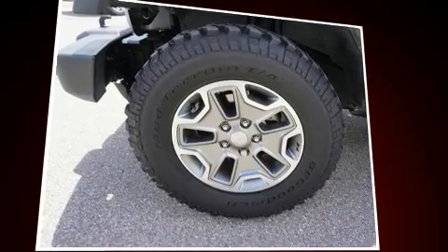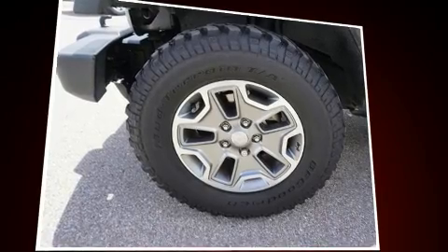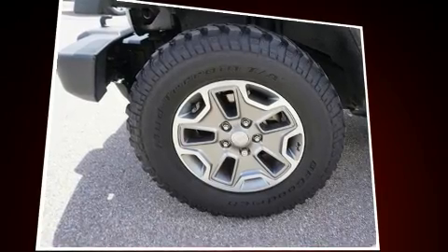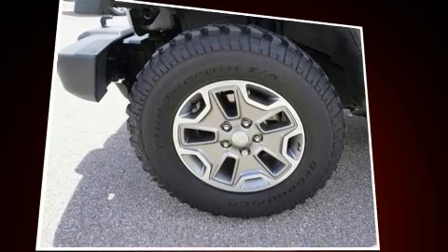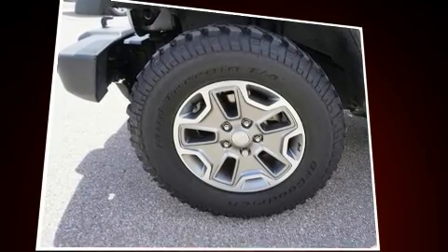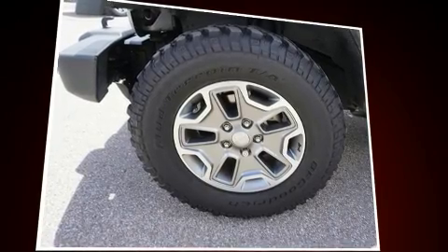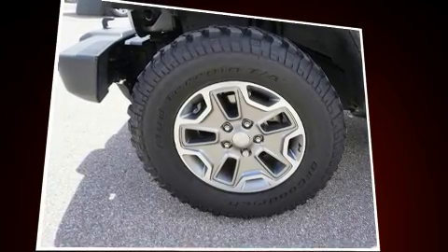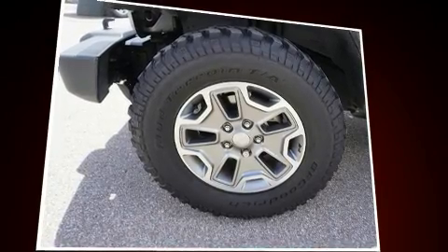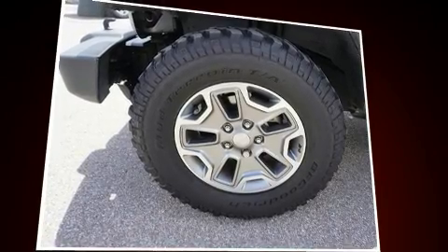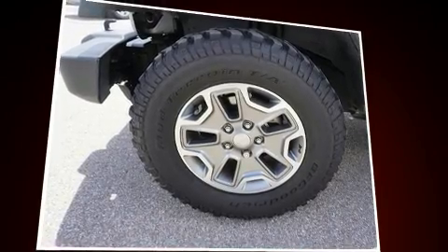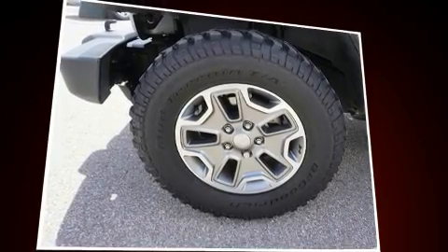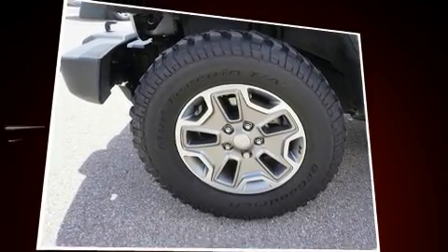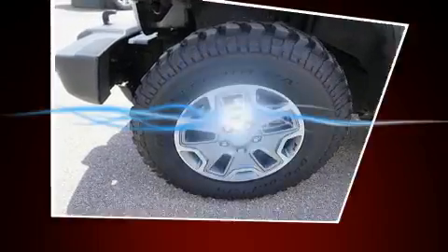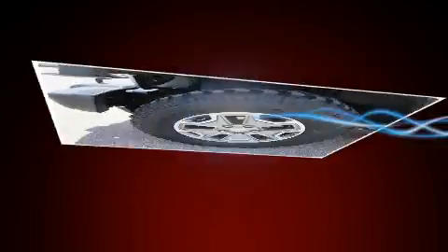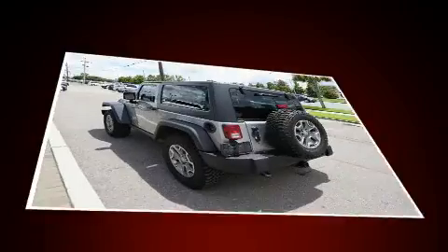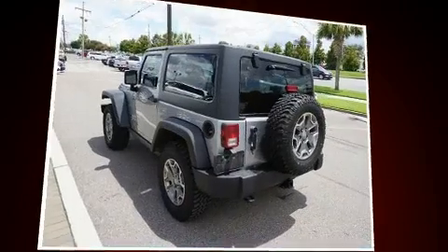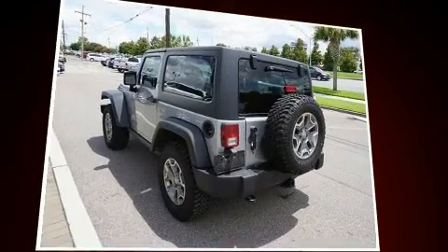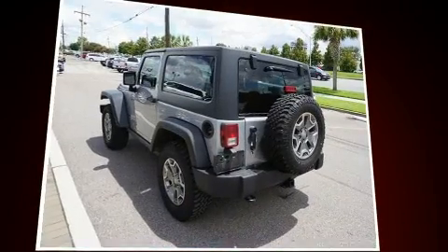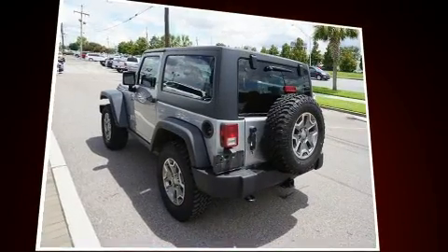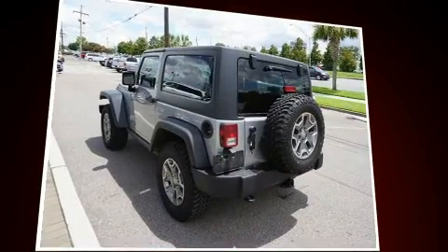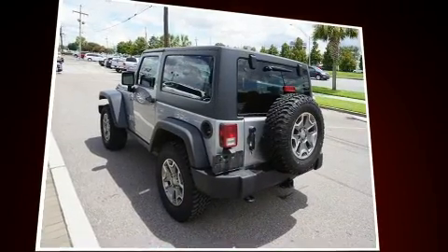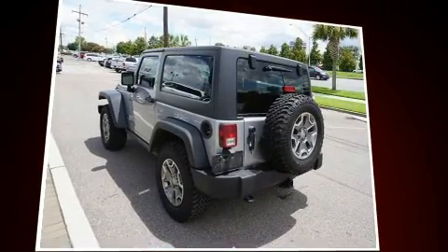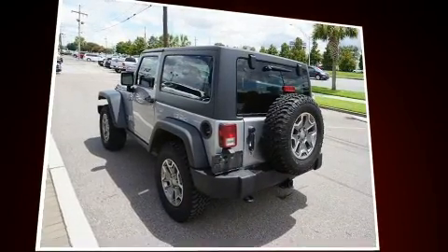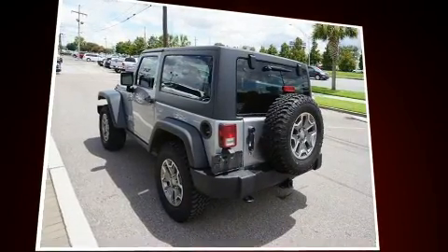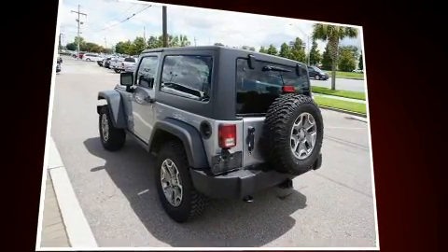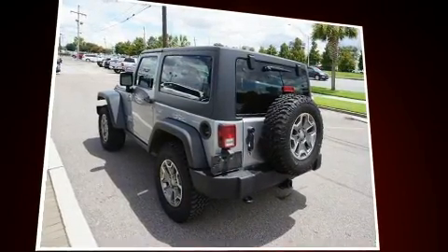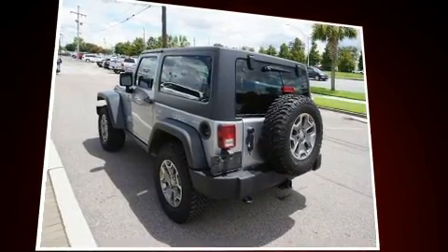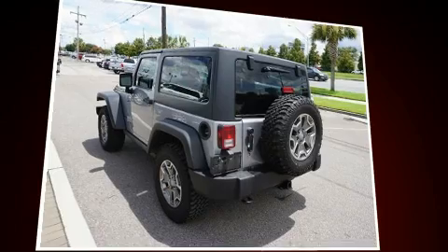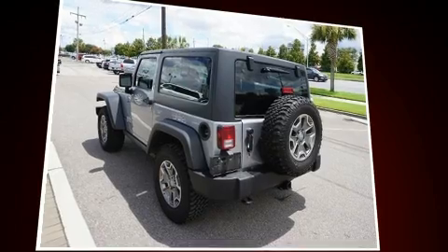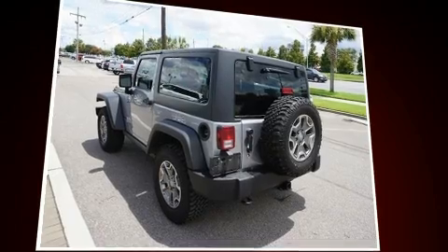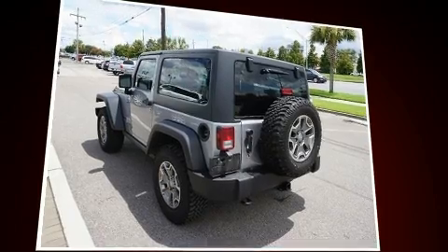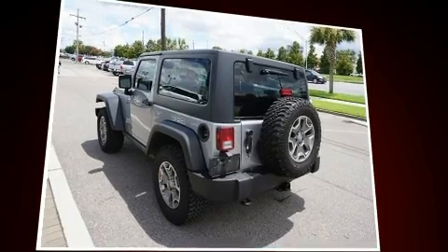It features a standard transmission, four-wheel drive, and a refined six-cylinder engine.